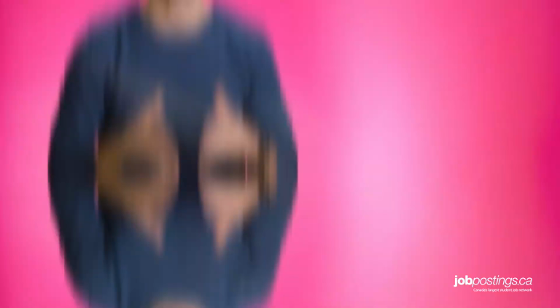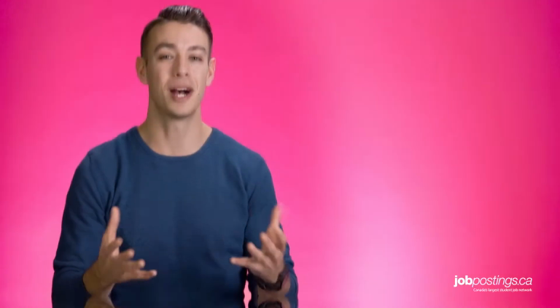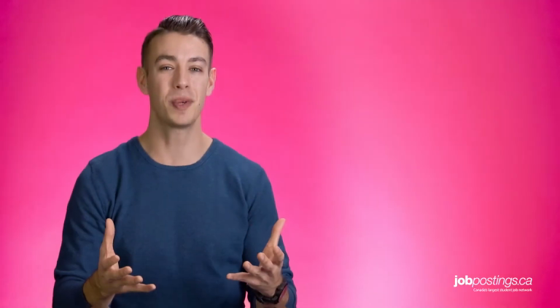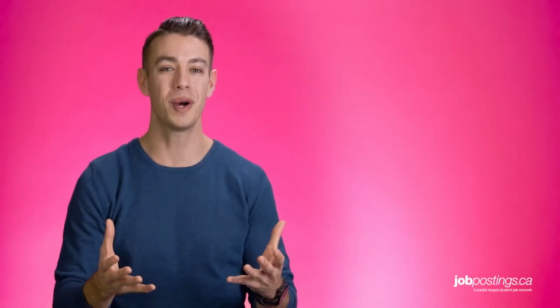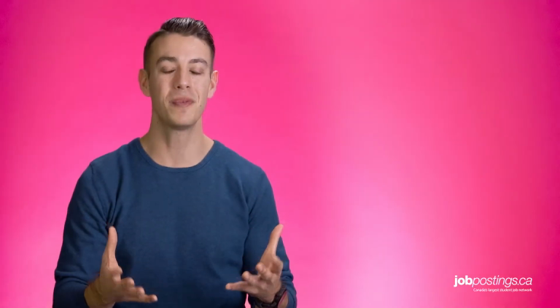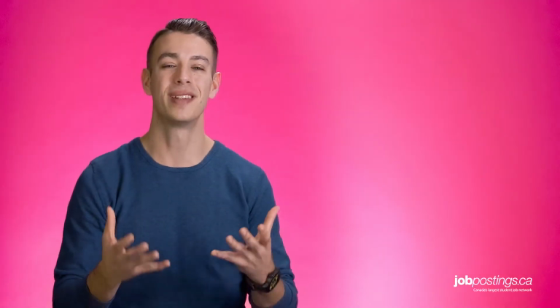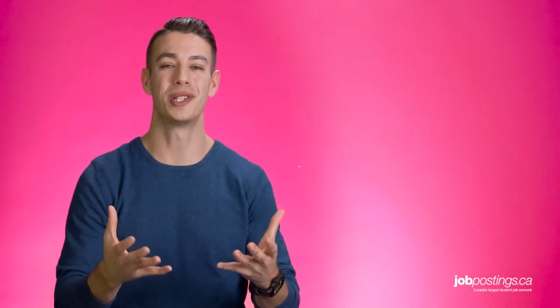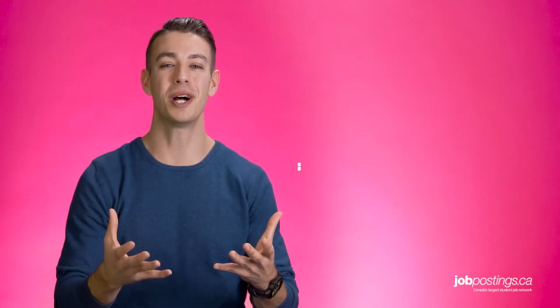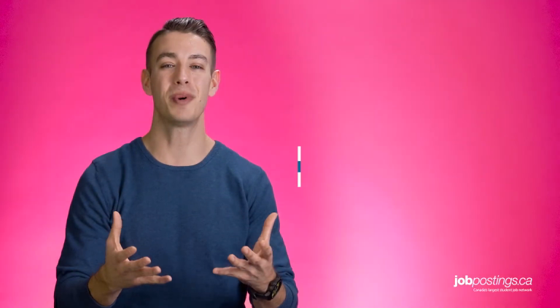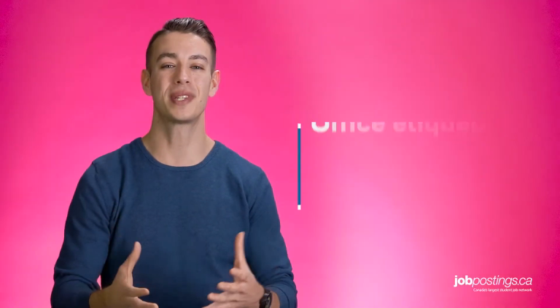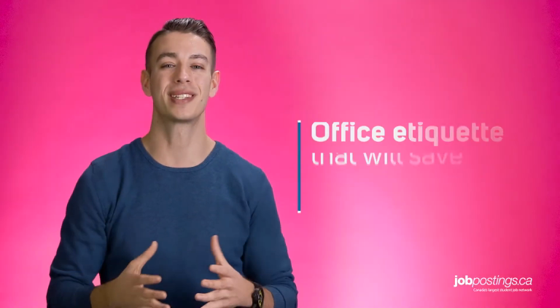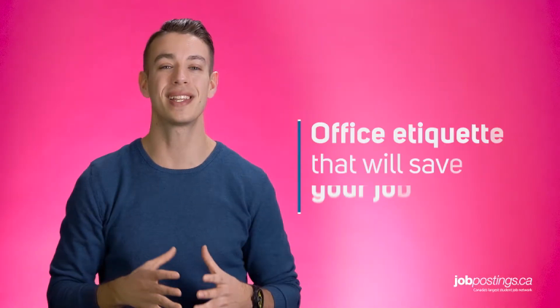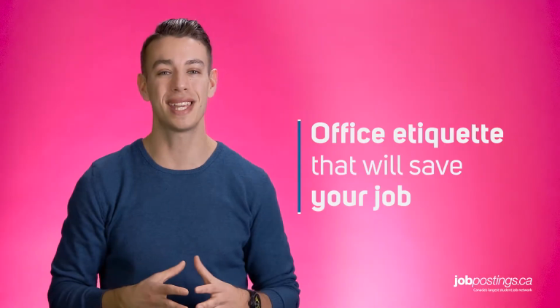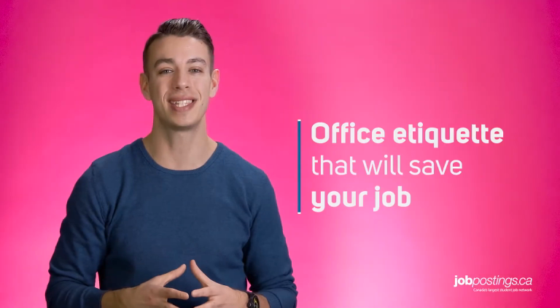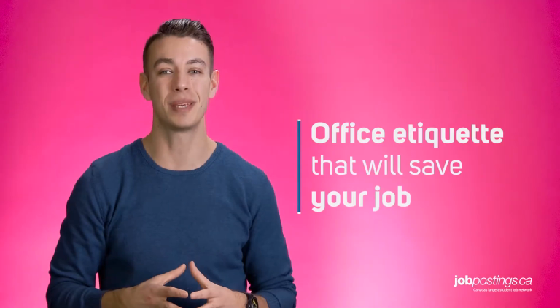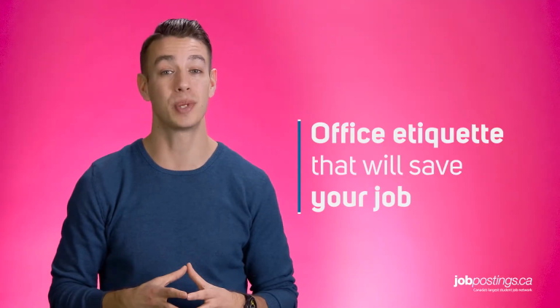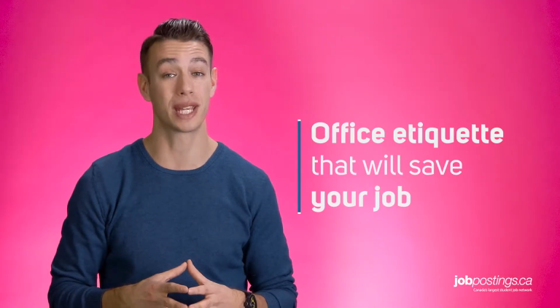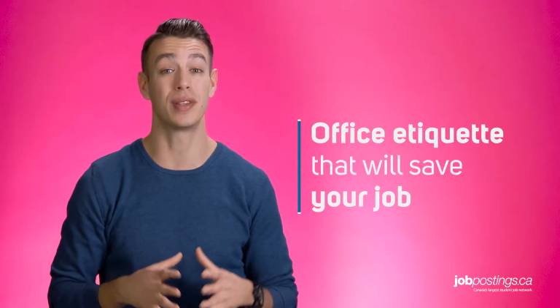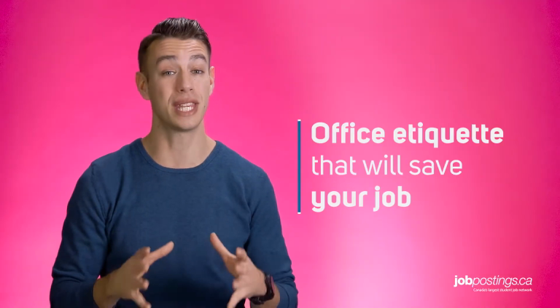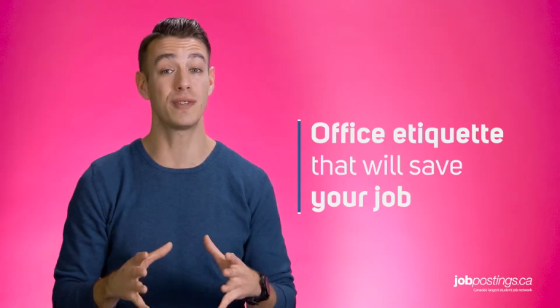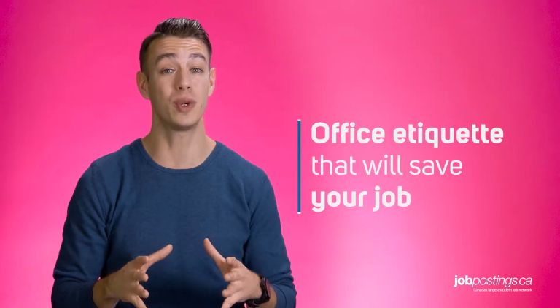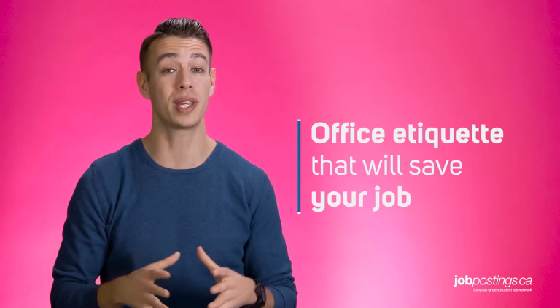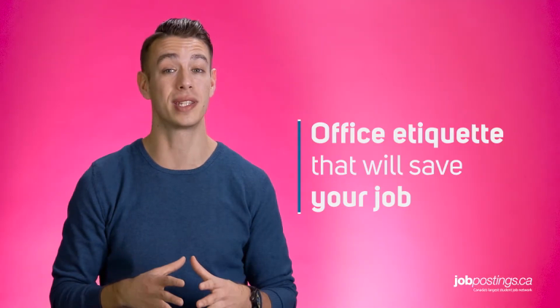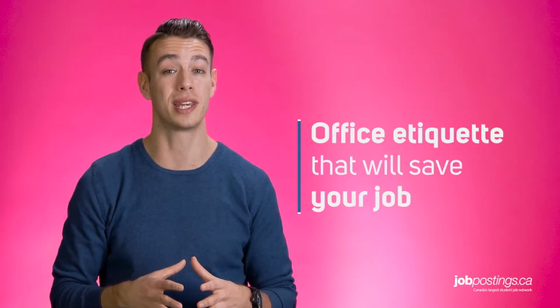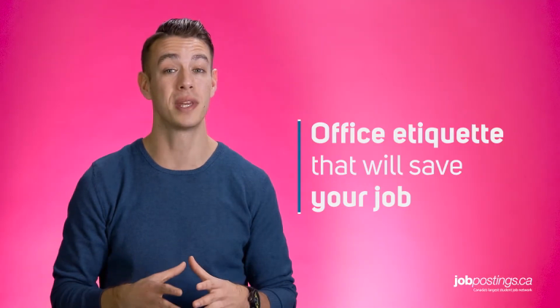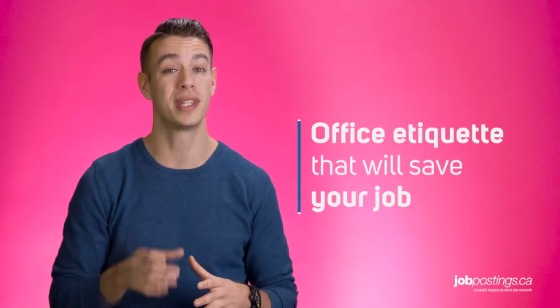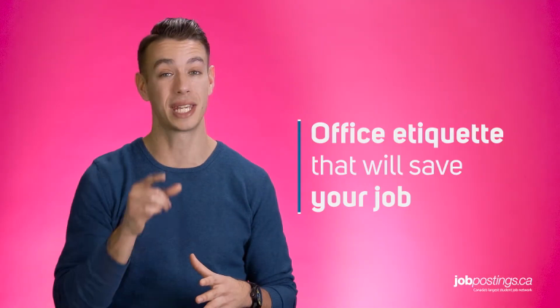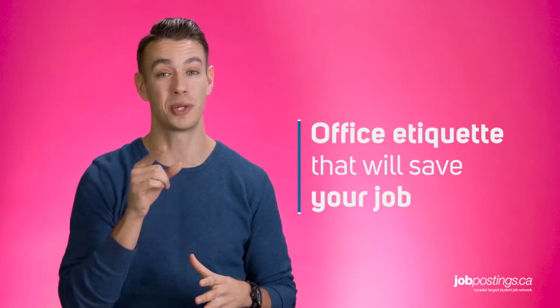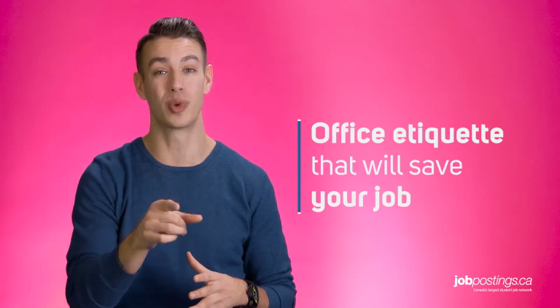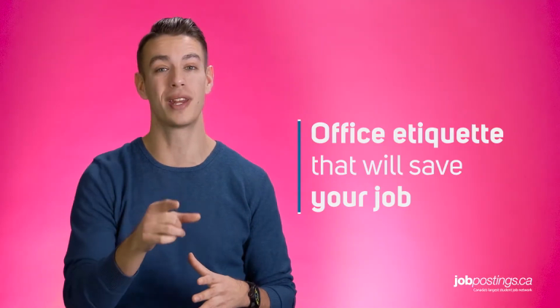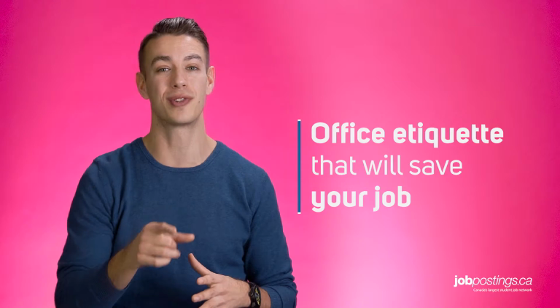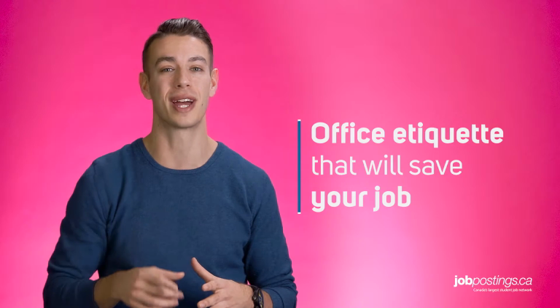To help you out, the JobPosting.ca team put together these few etiquette tips to get you right on track.